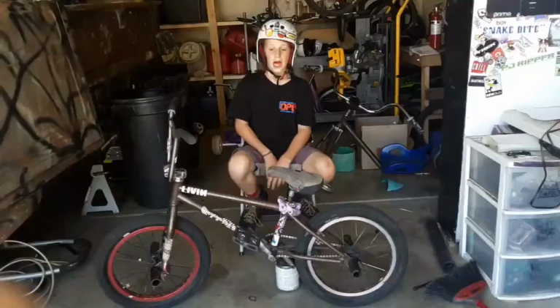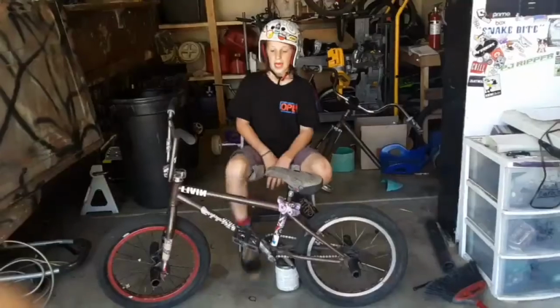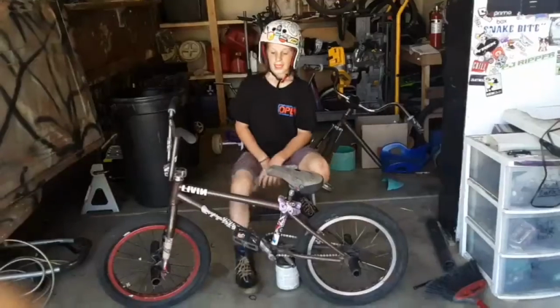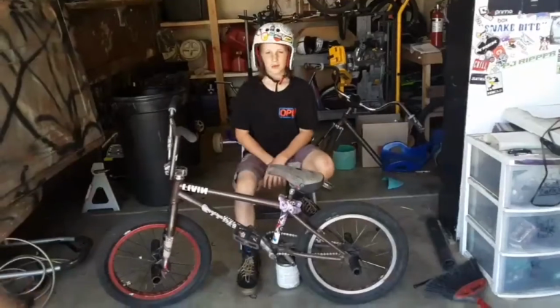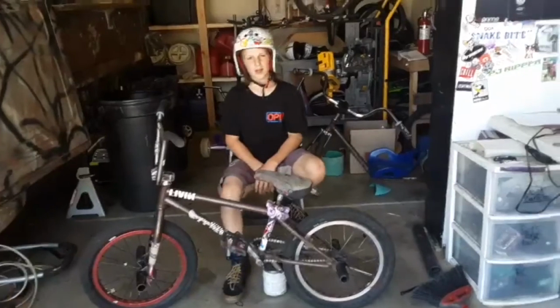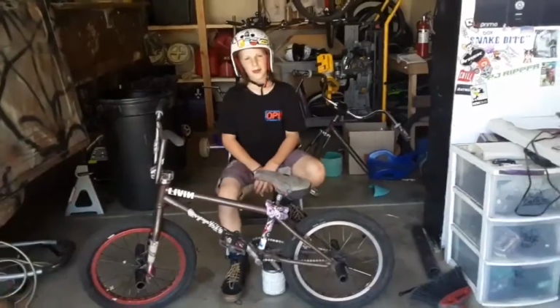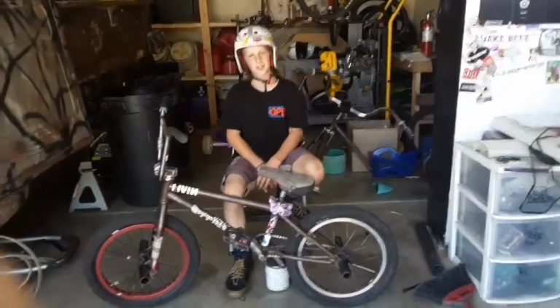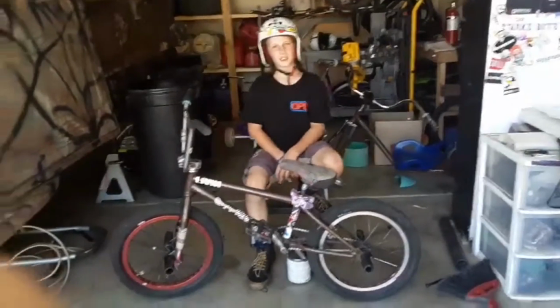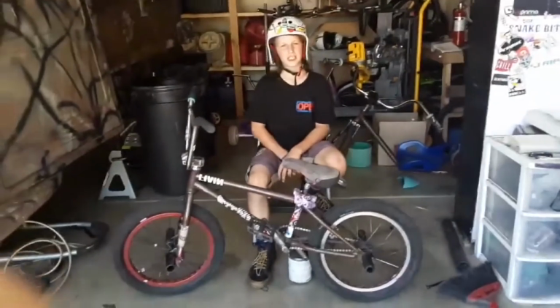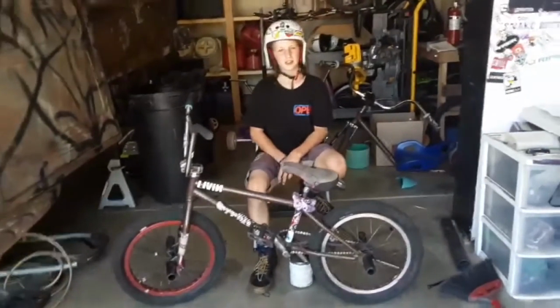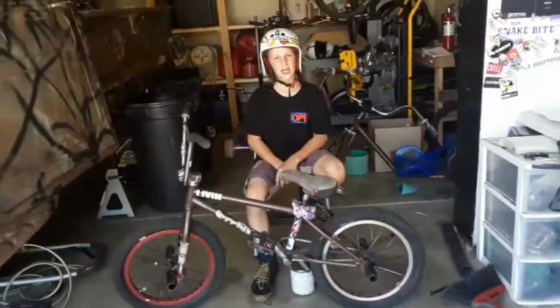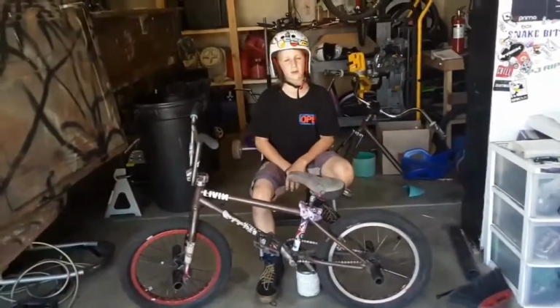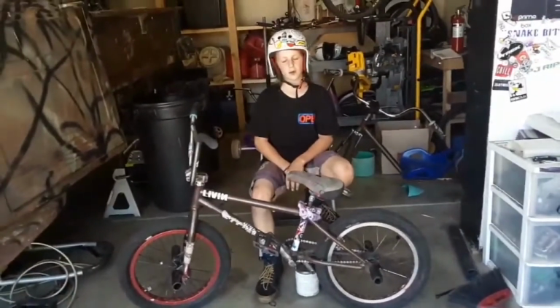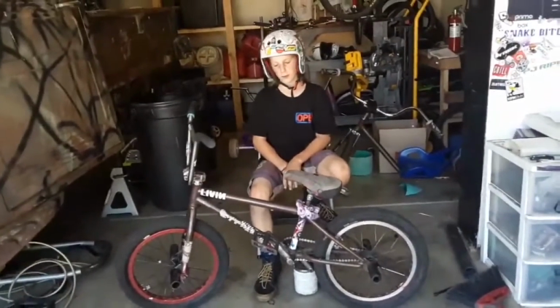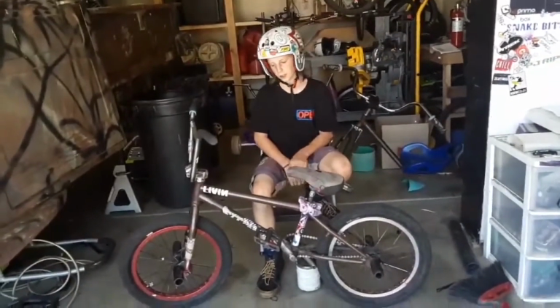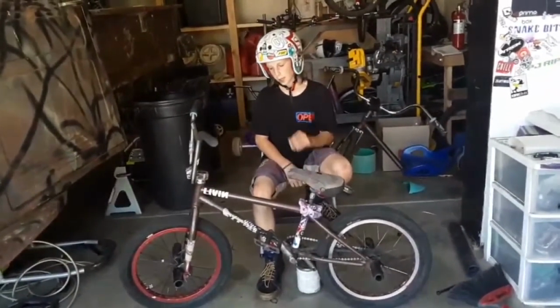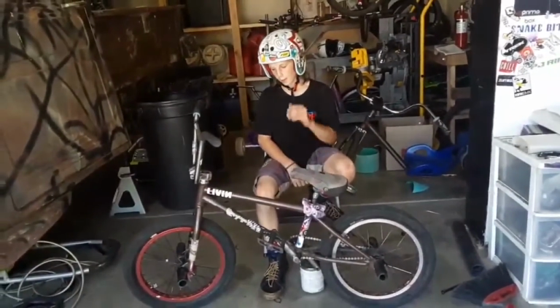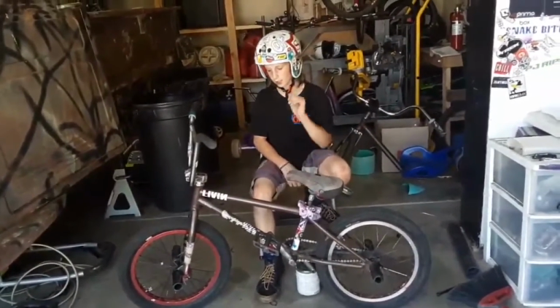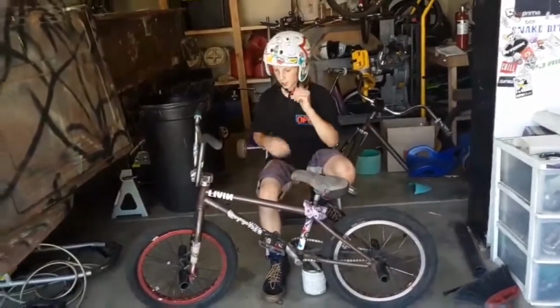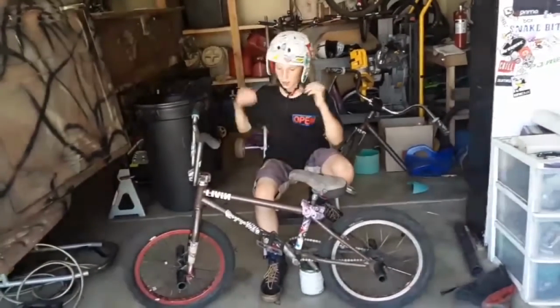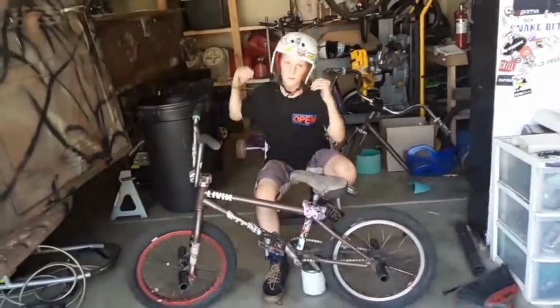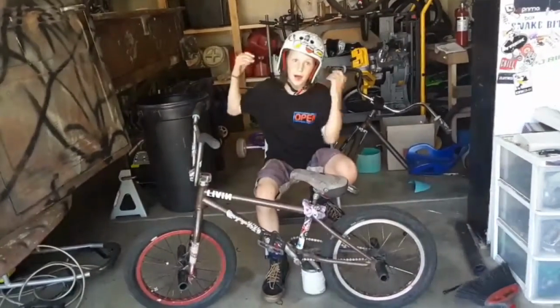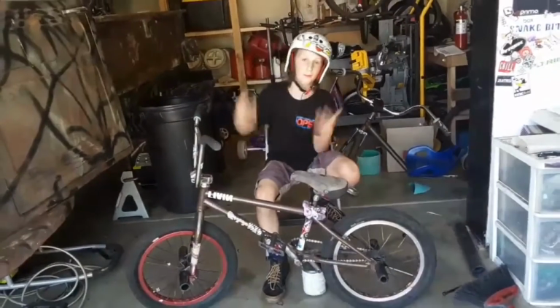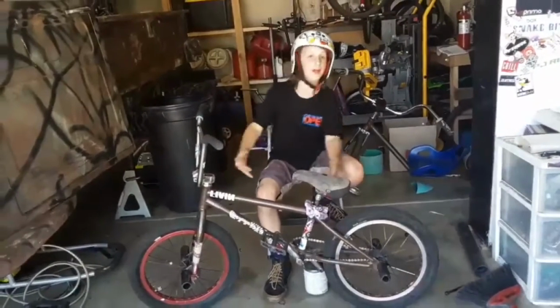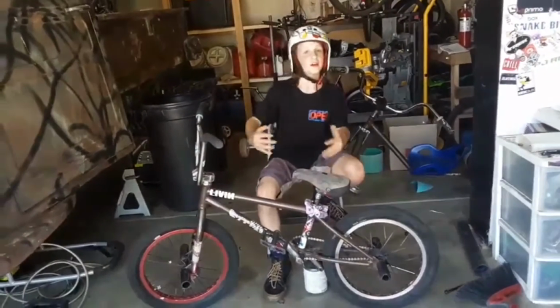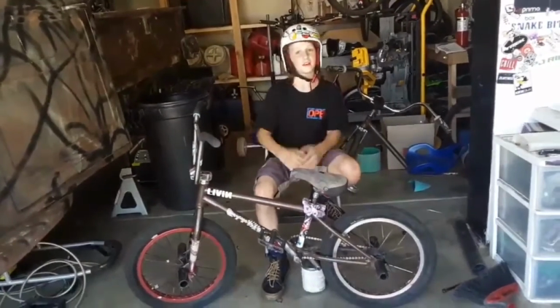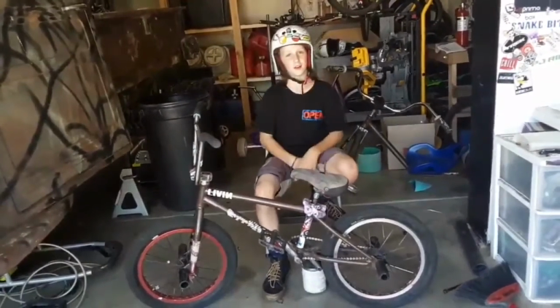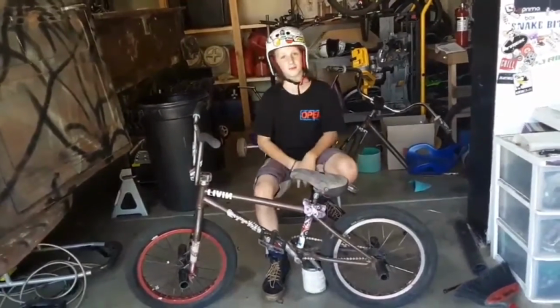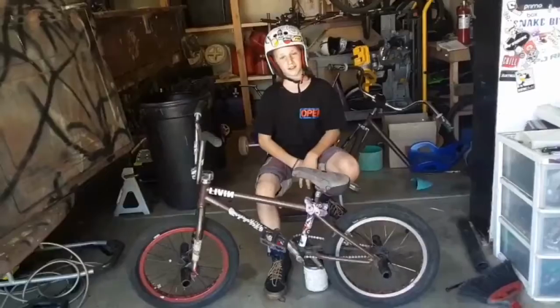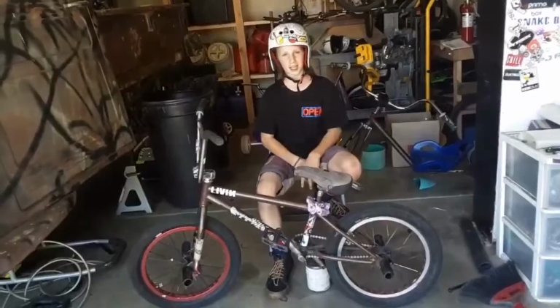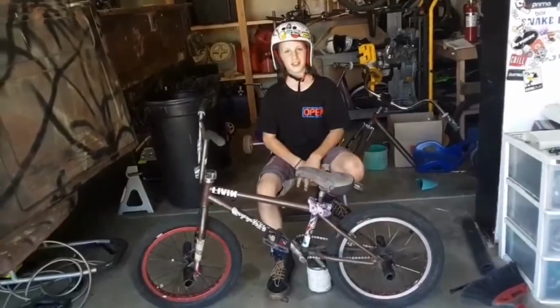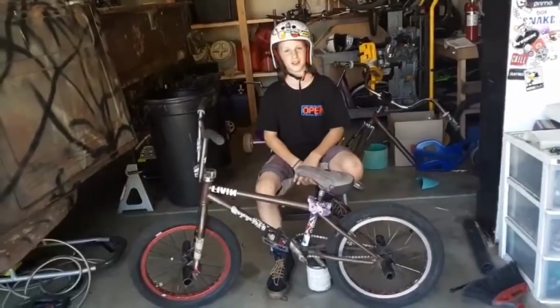Hey guys, welcome back to my channel. Today we will be doing a bike check of my bike, so let's get into it.